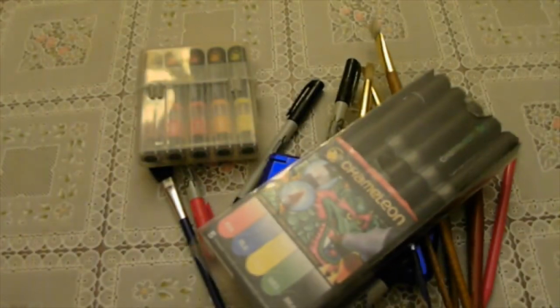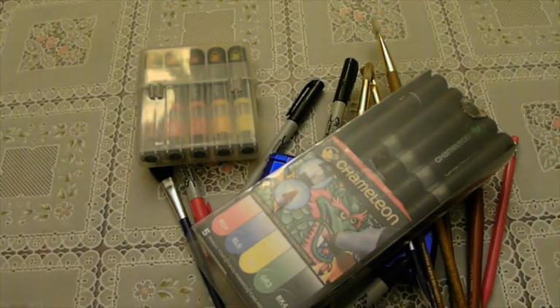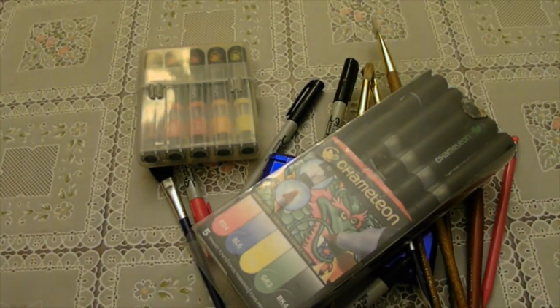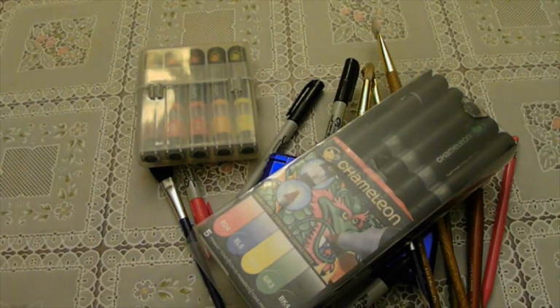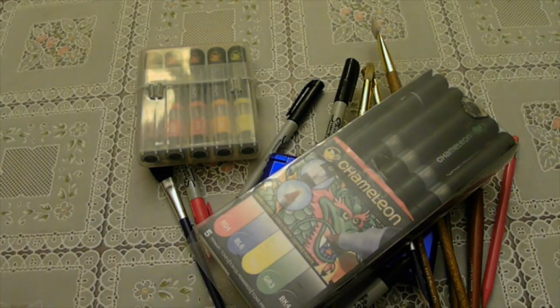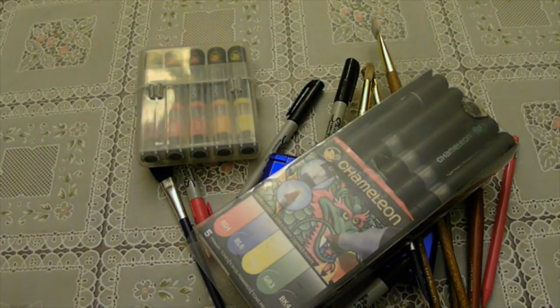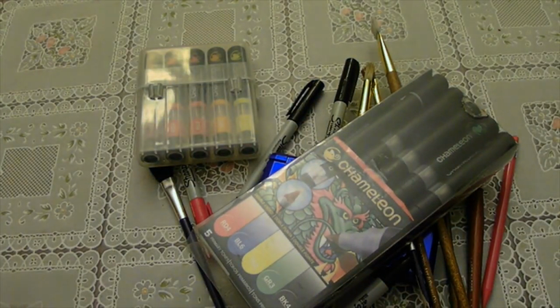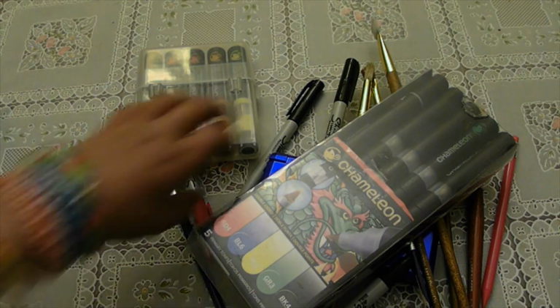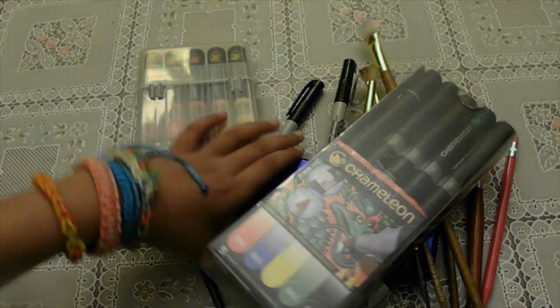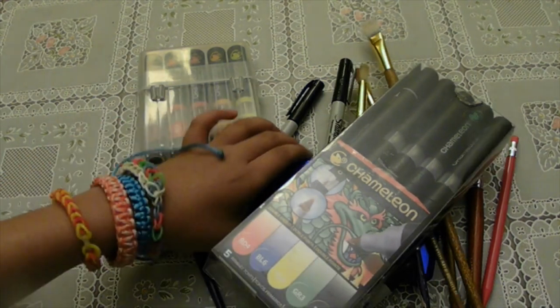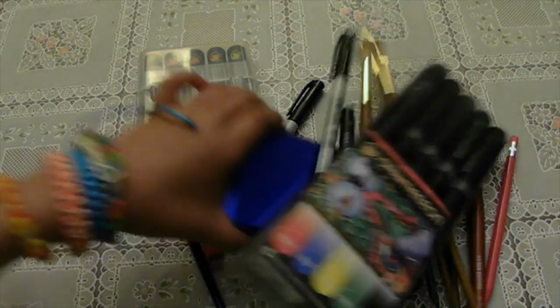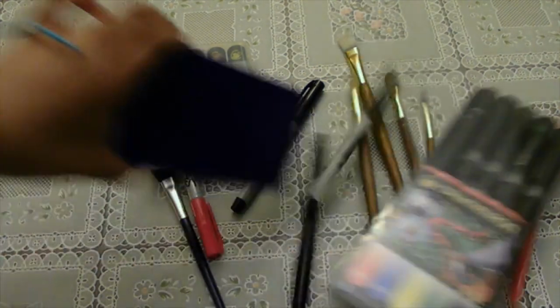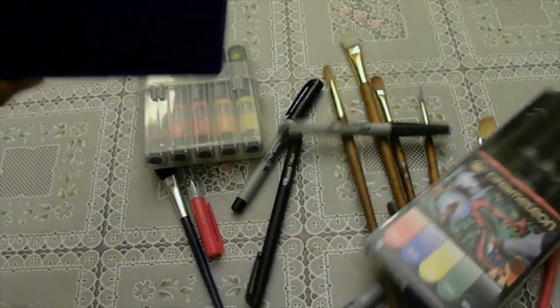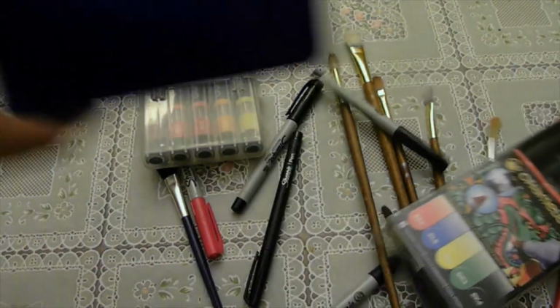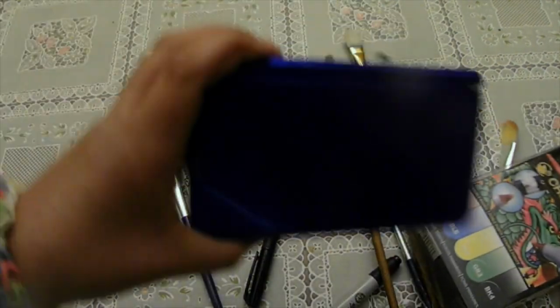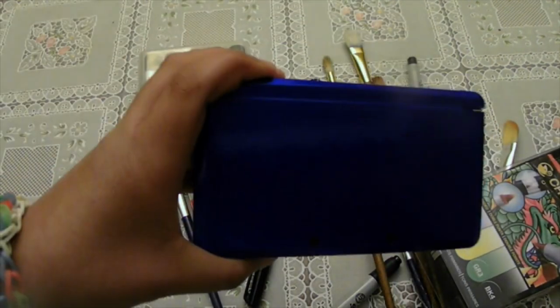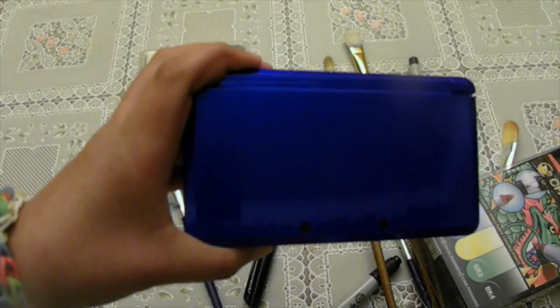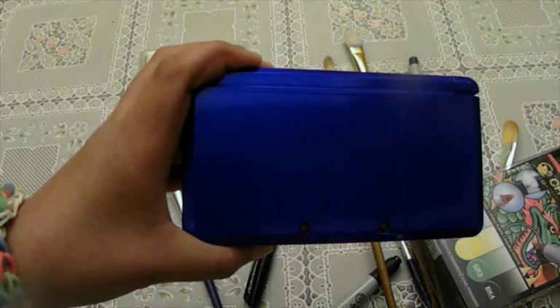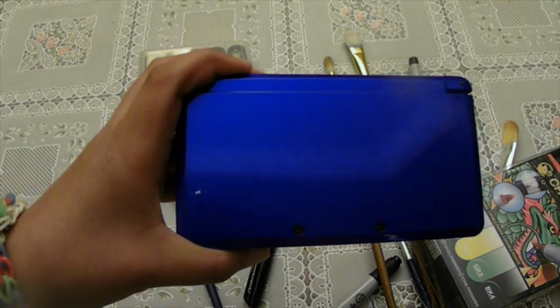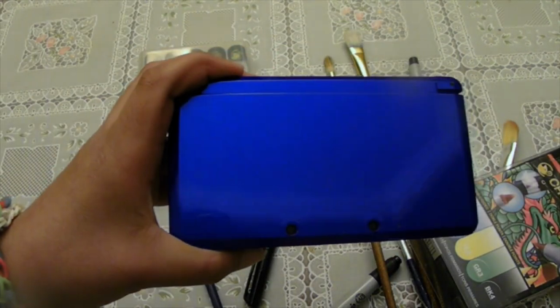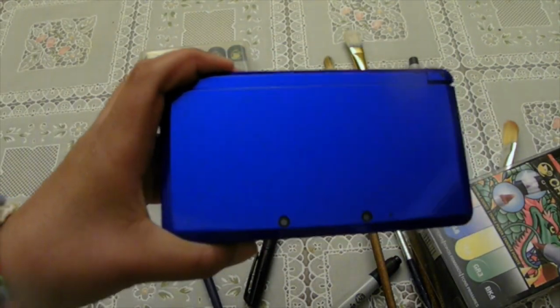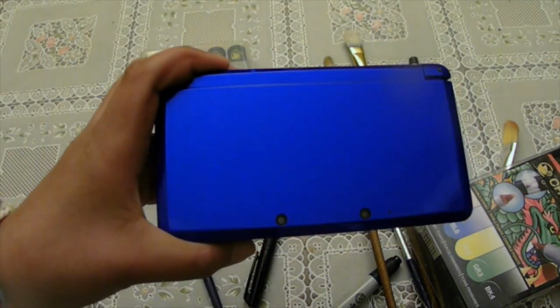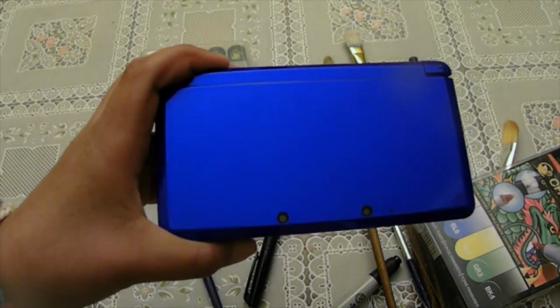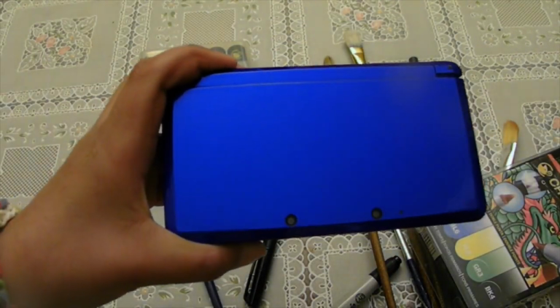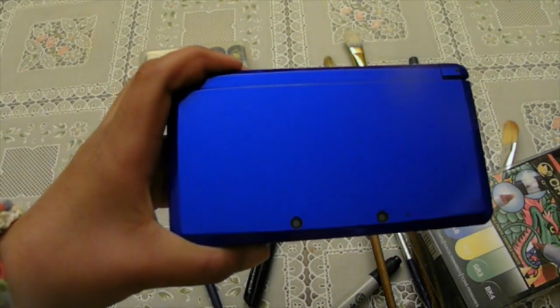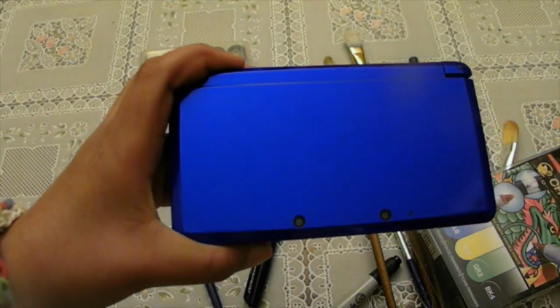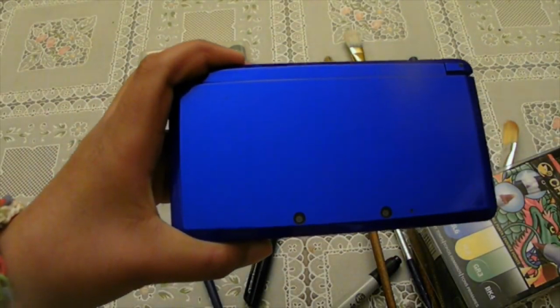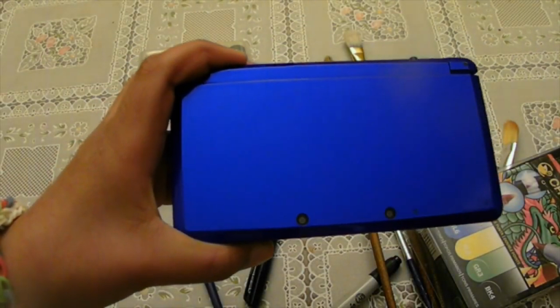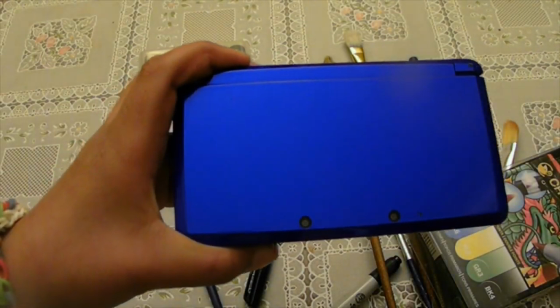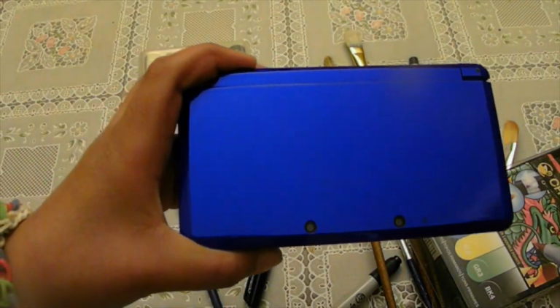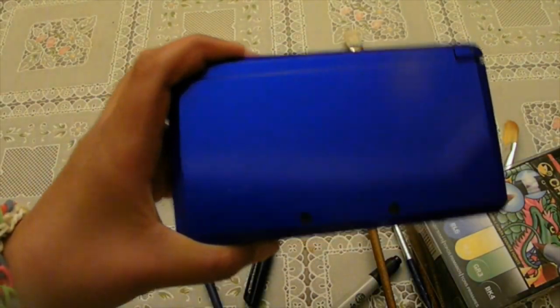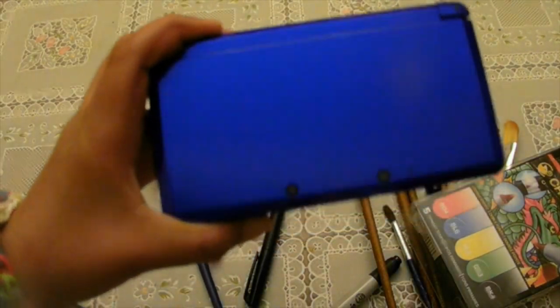Hey guys, today we're customizing a Nintendo 3DS. Let's get right into it.